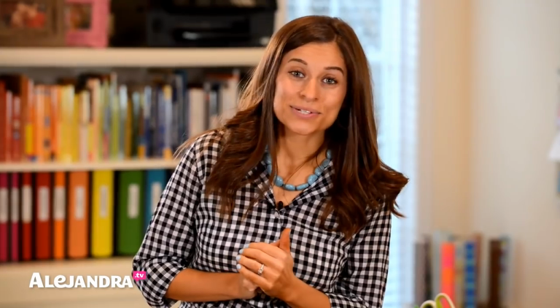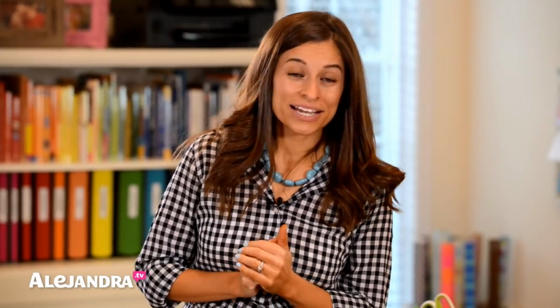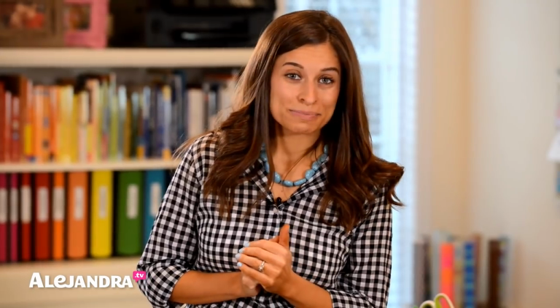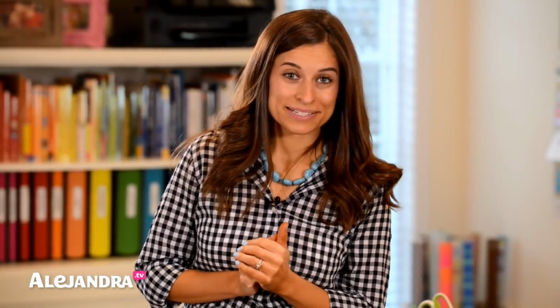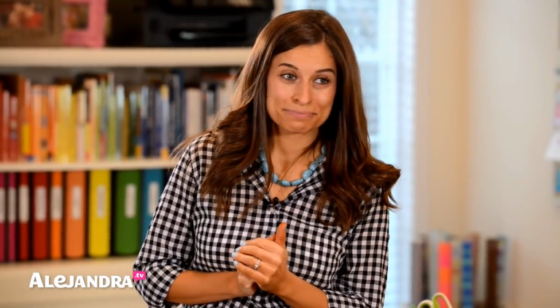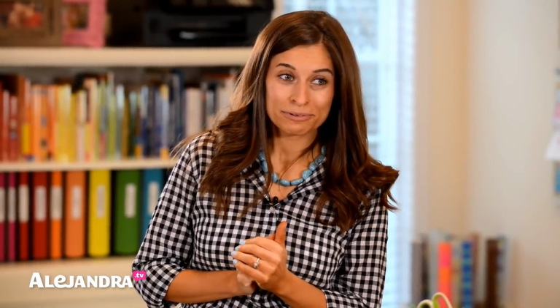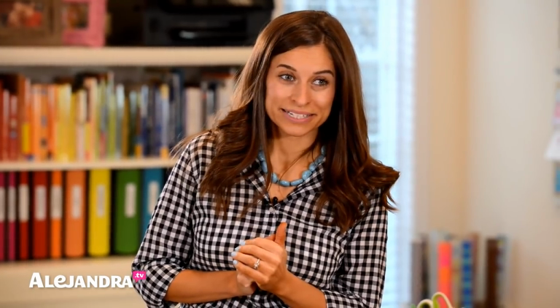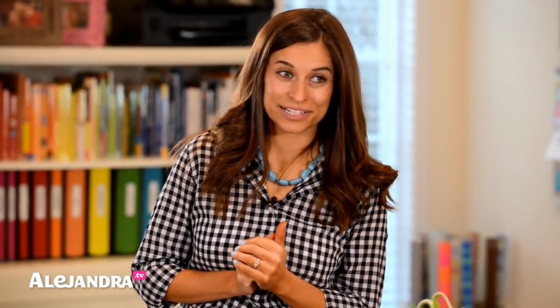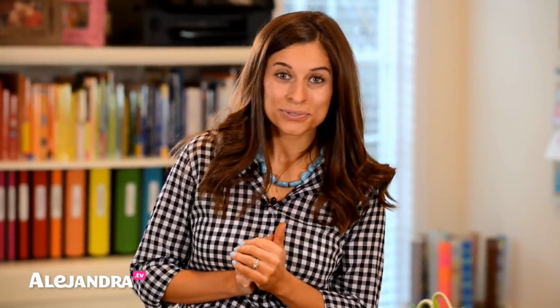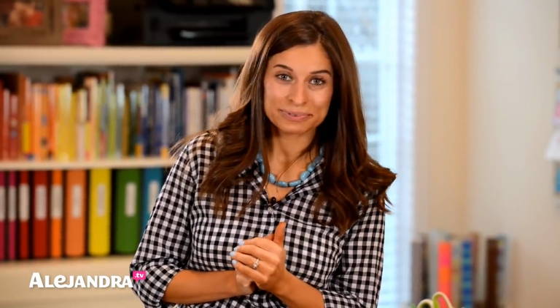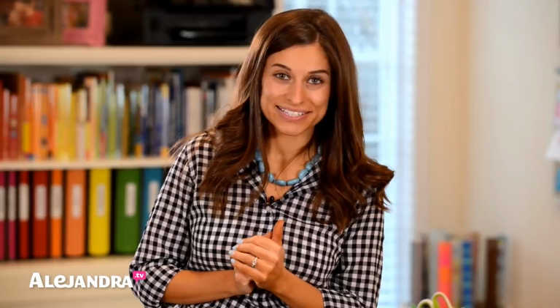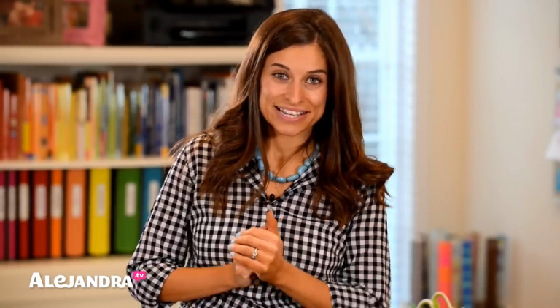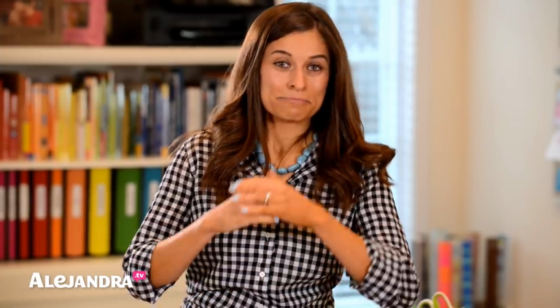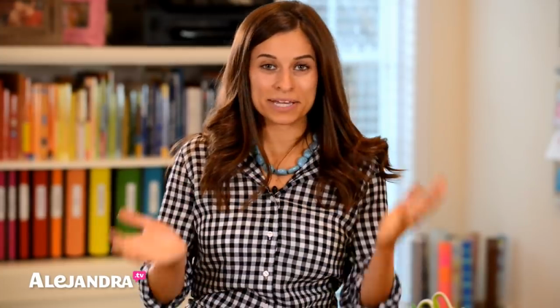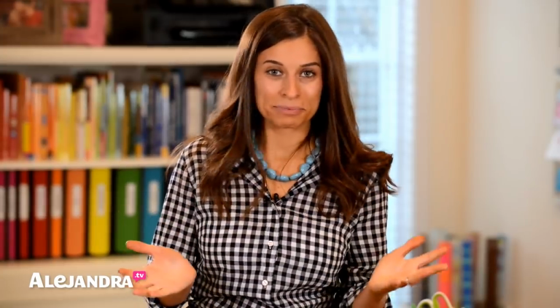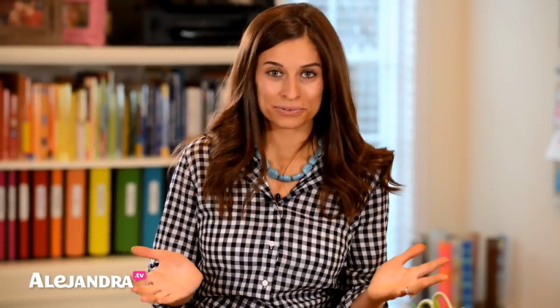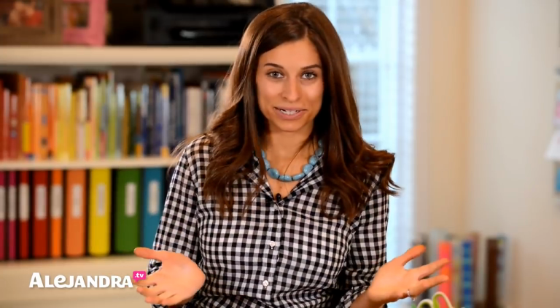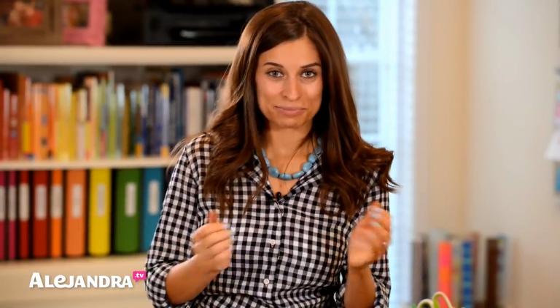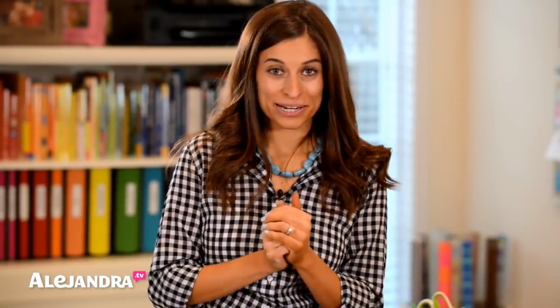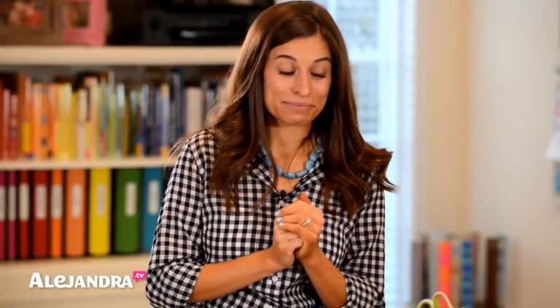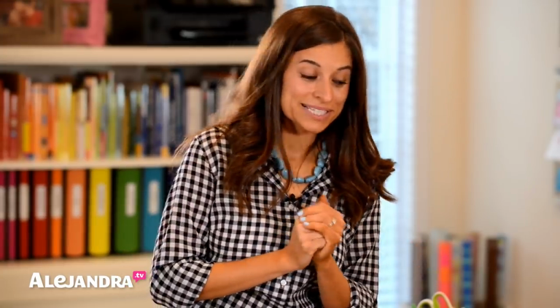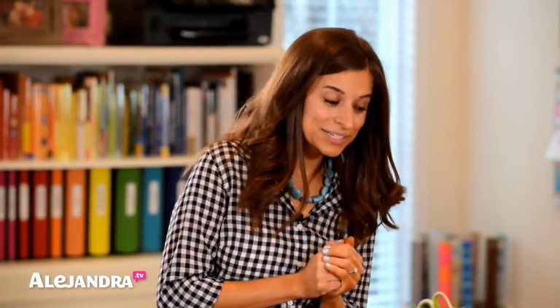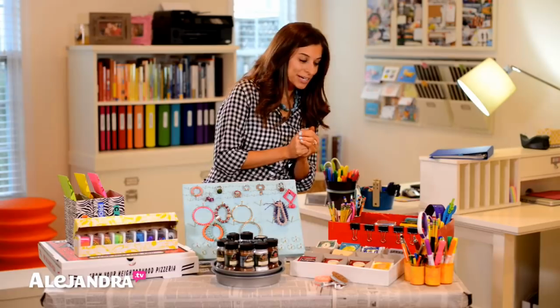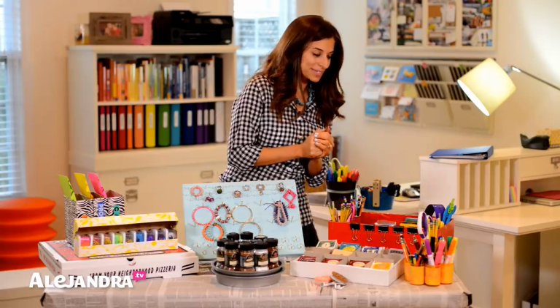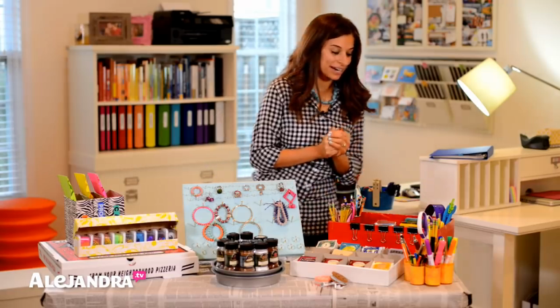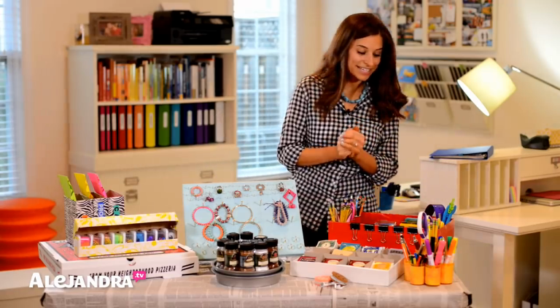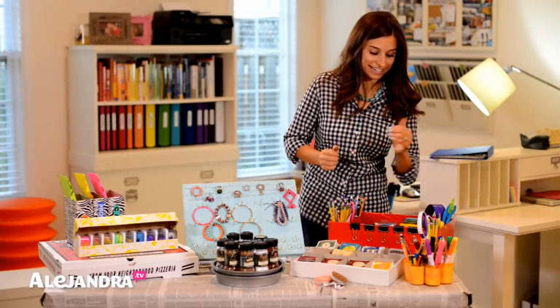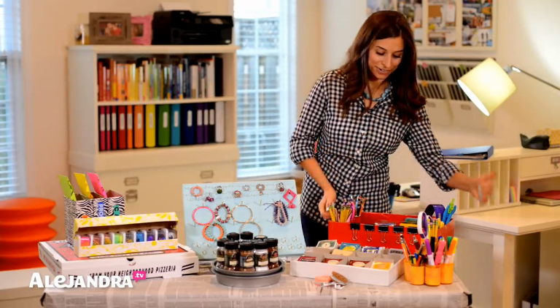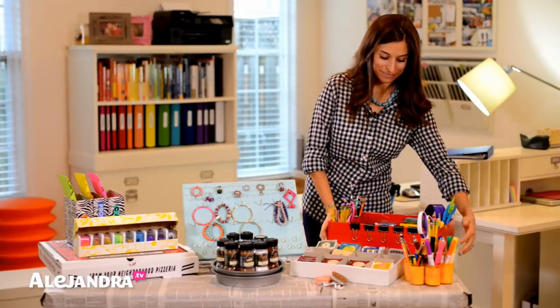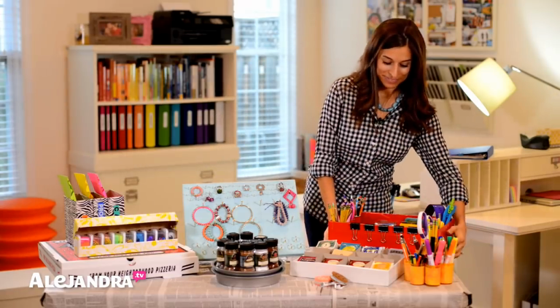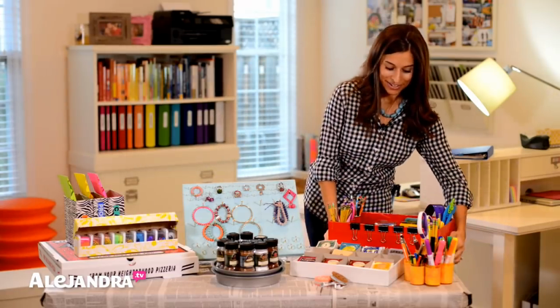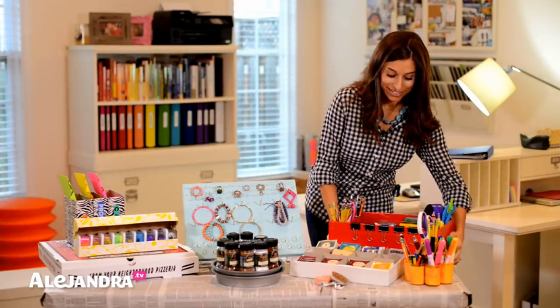I've spent probably about two months making my own organizing products and I'm excited to share with you everything that I've created.